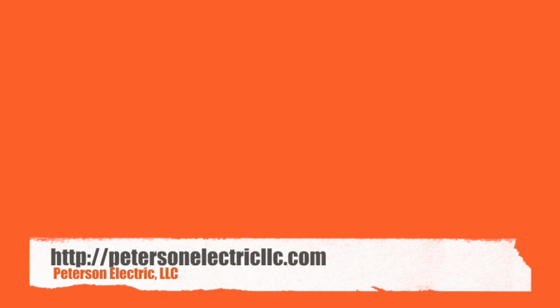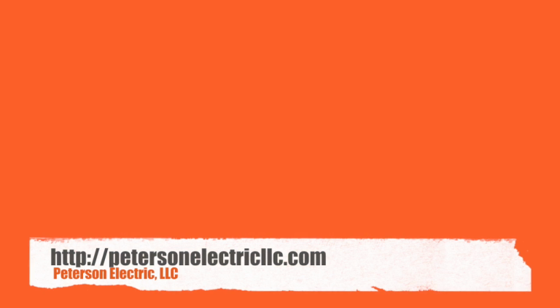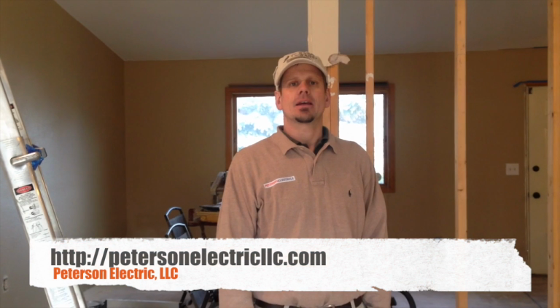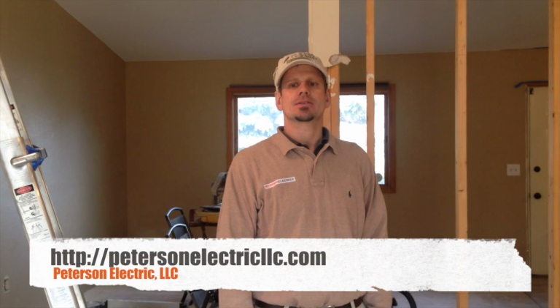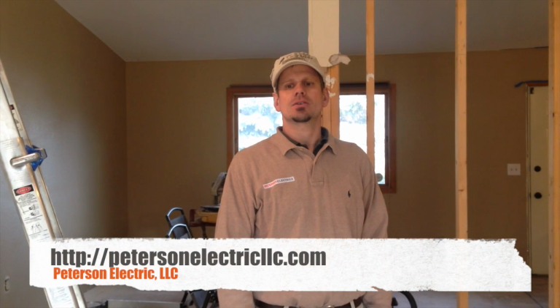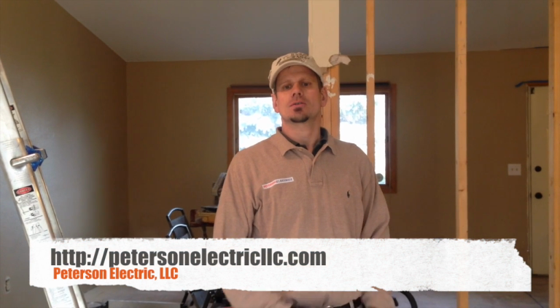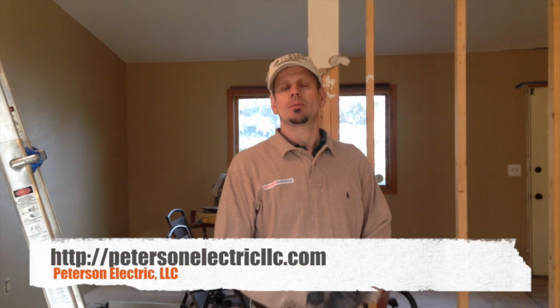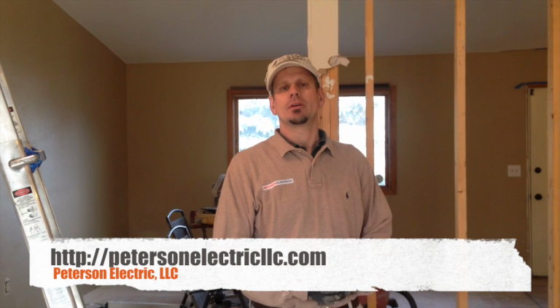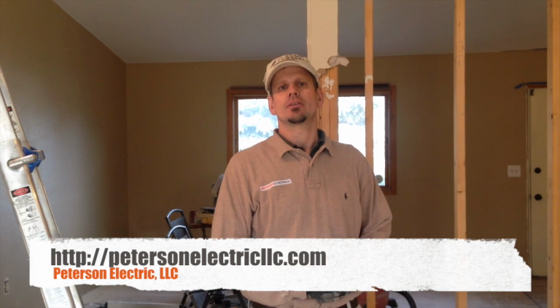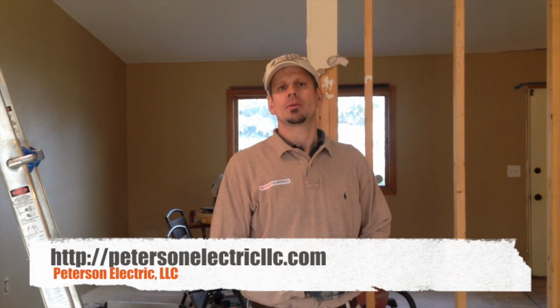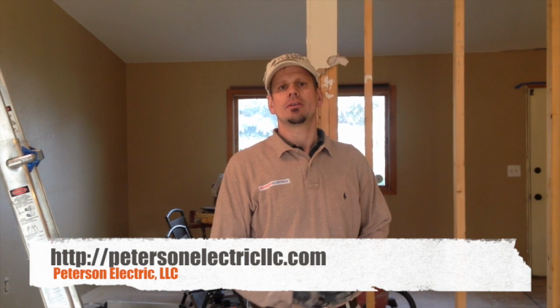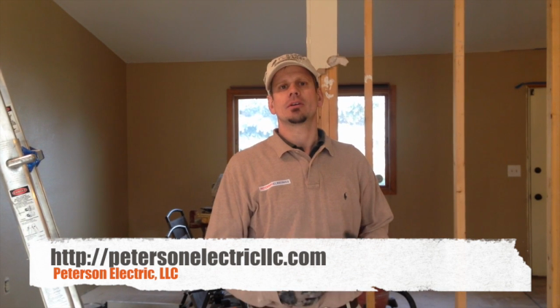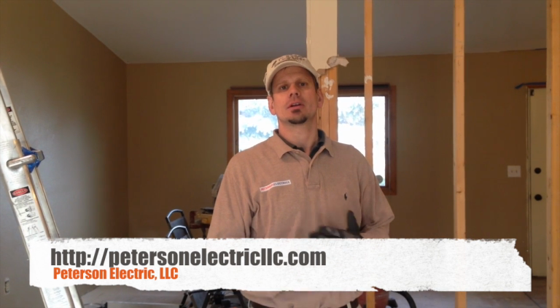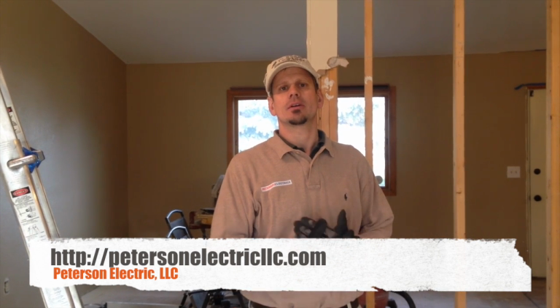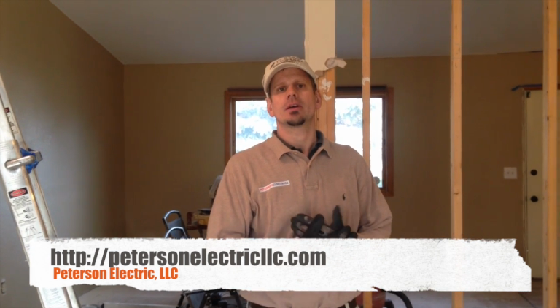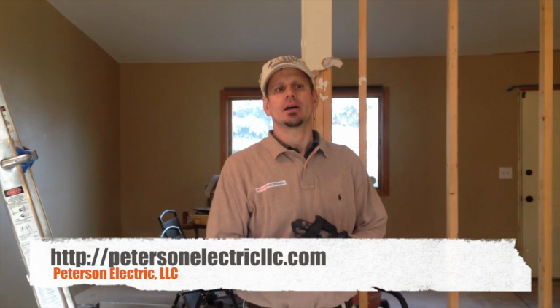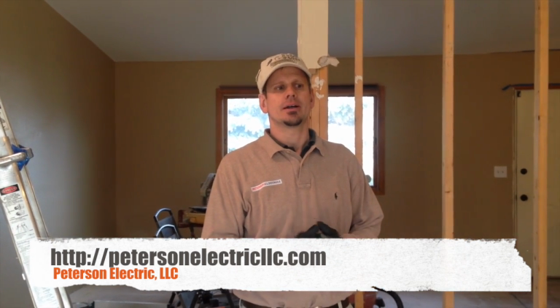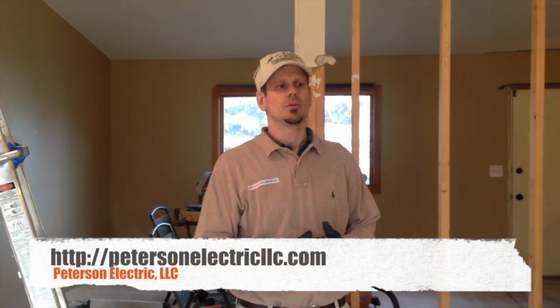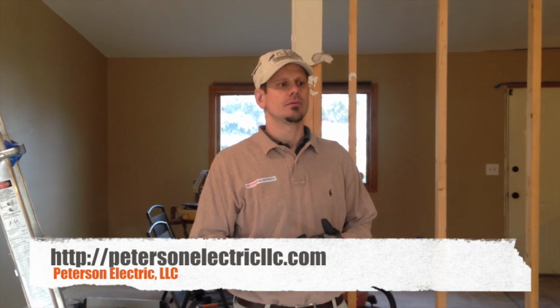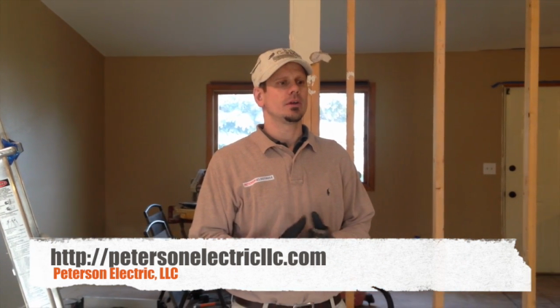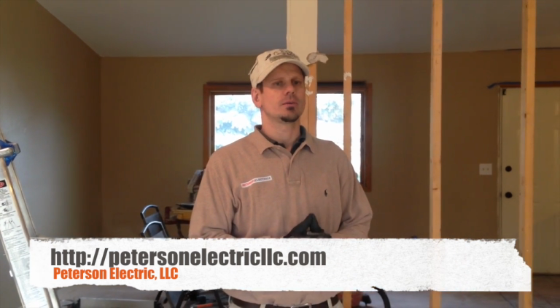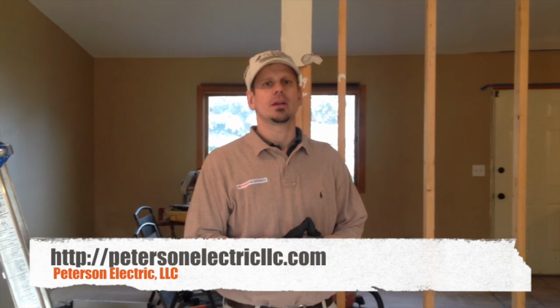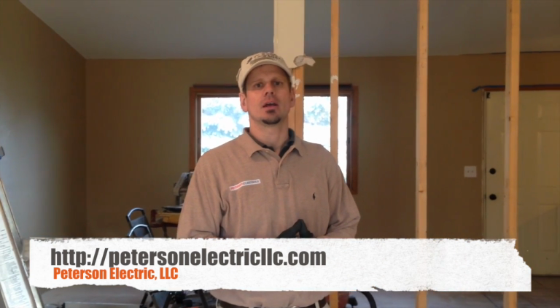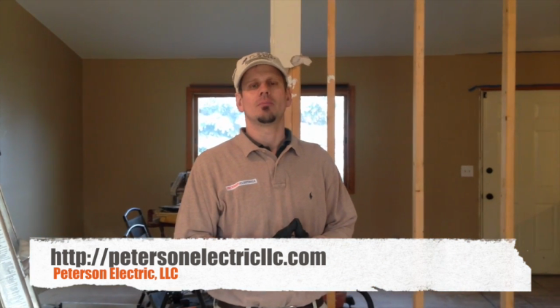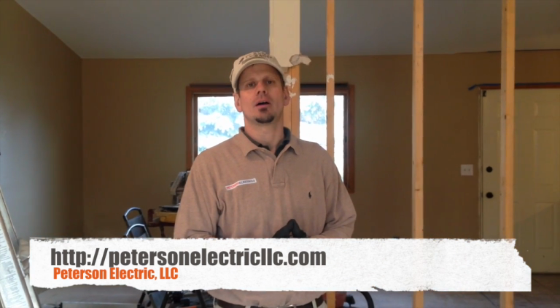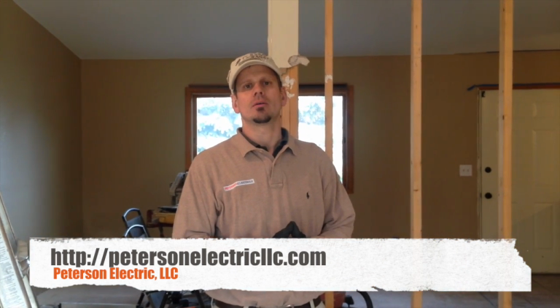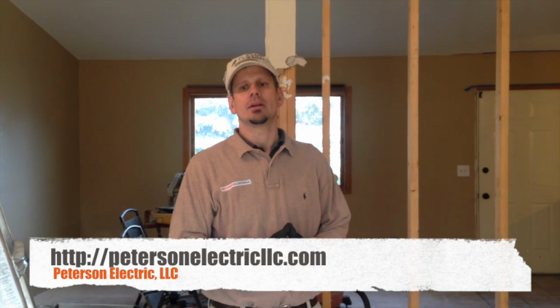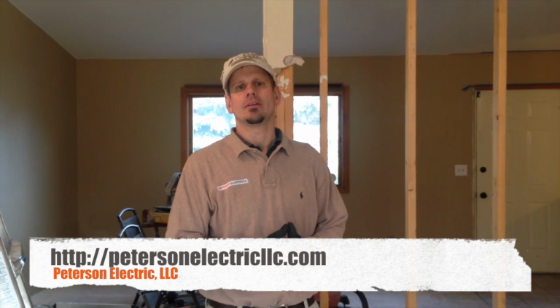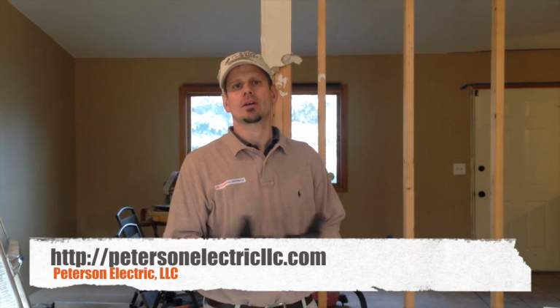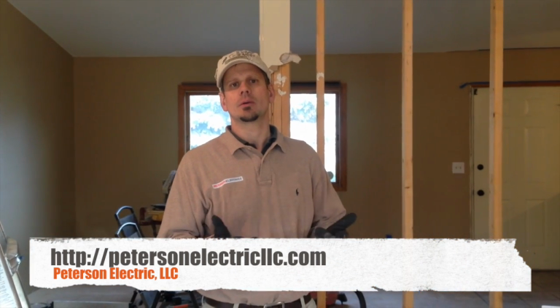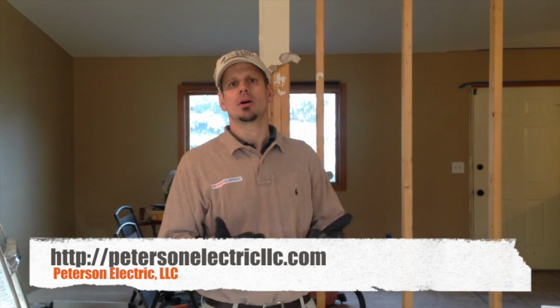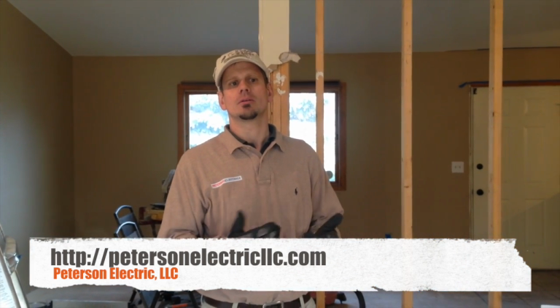Hey guys, this is Joshua Peterson, Peterson Electric, doing a video today about an inside remodel.